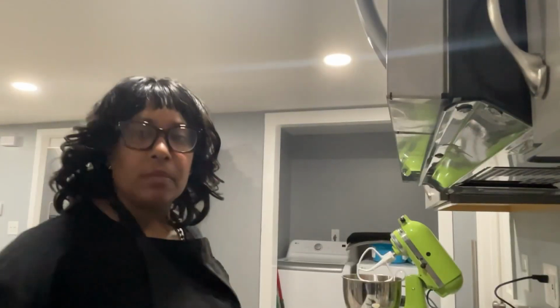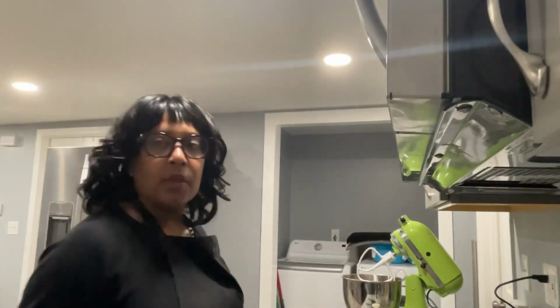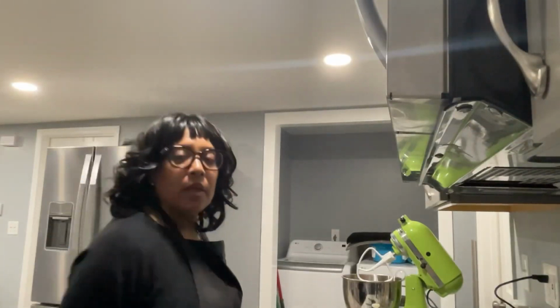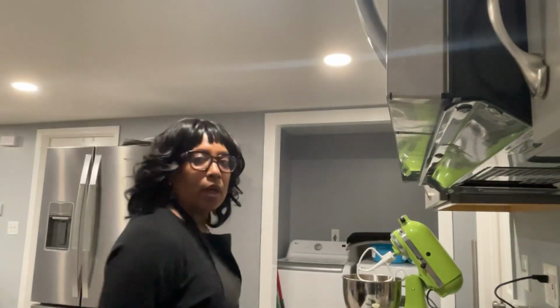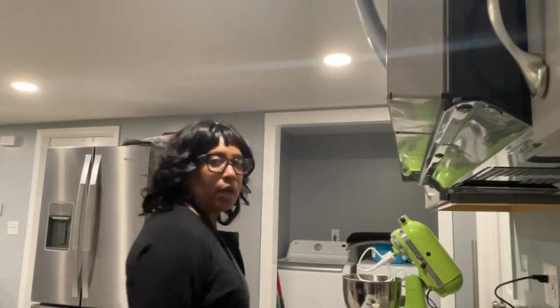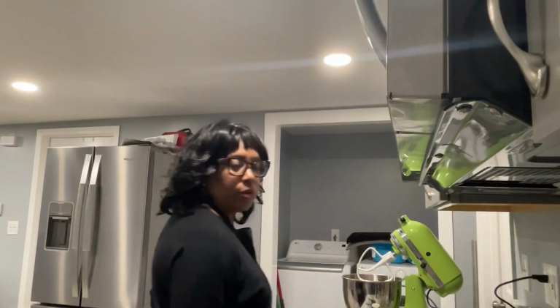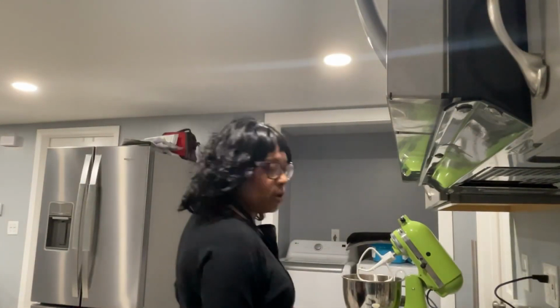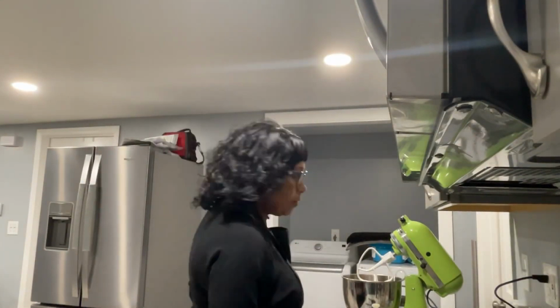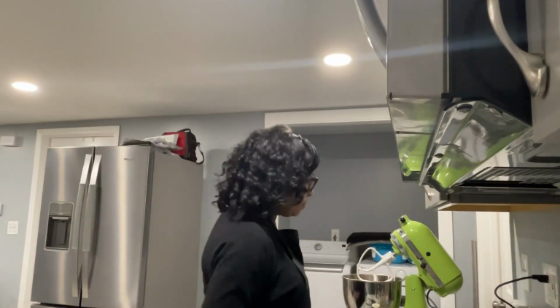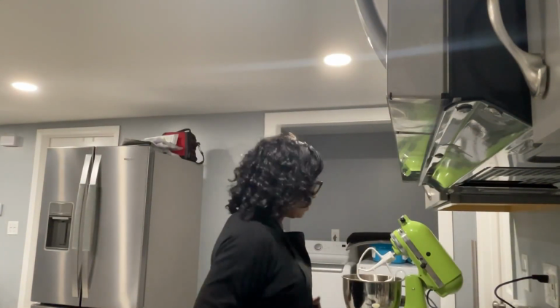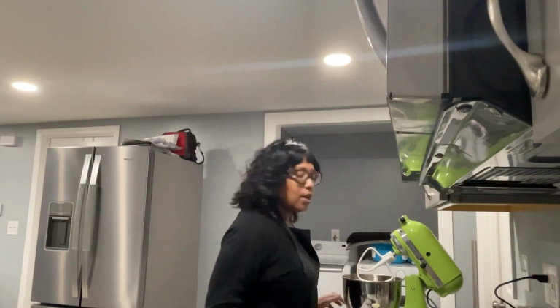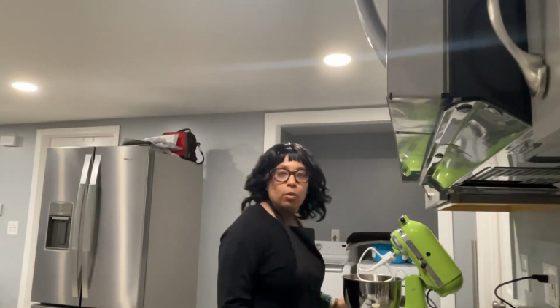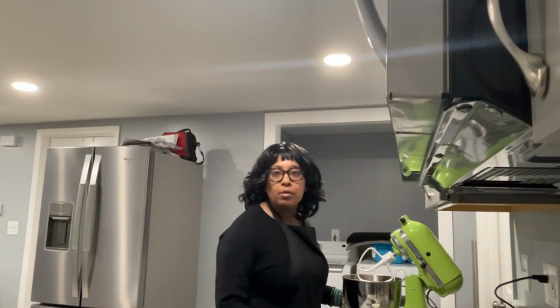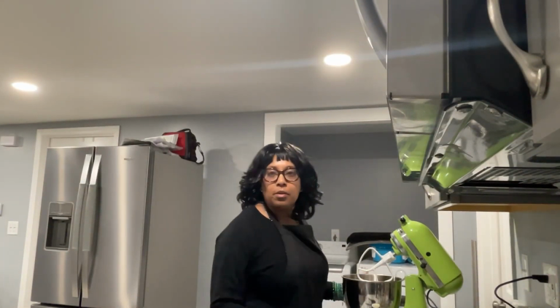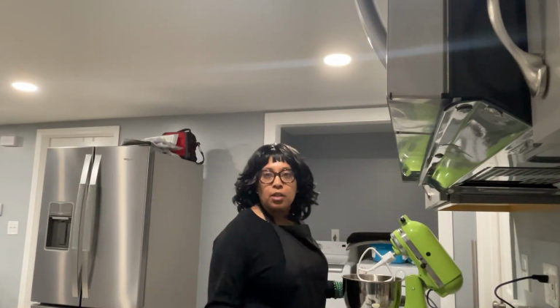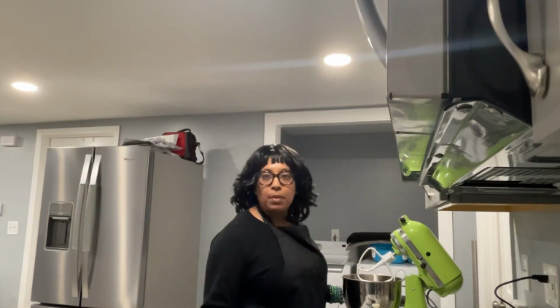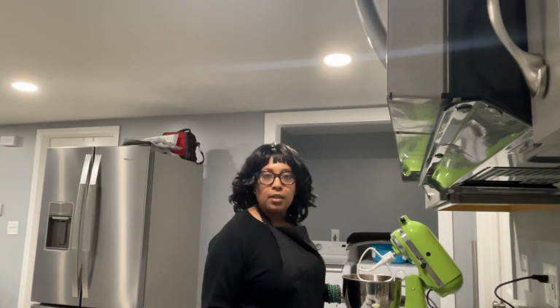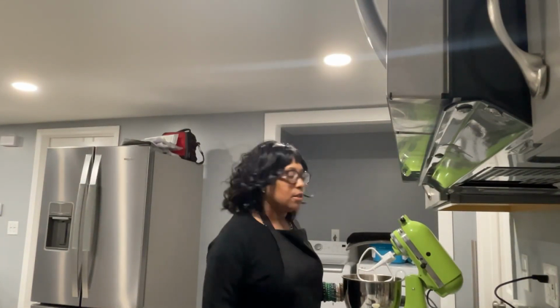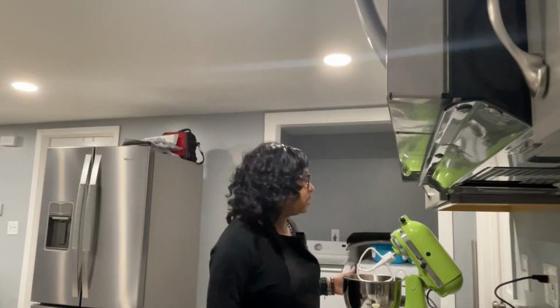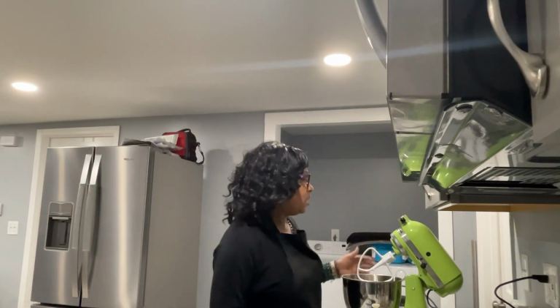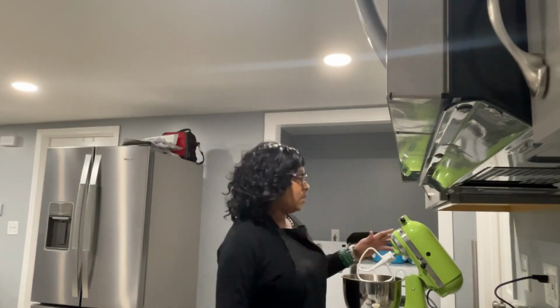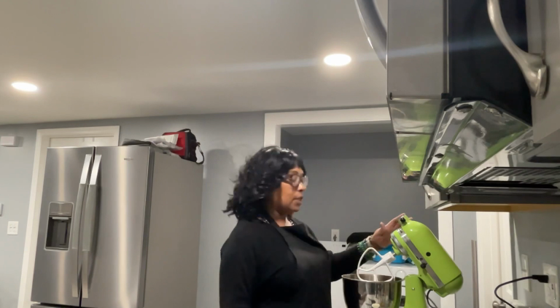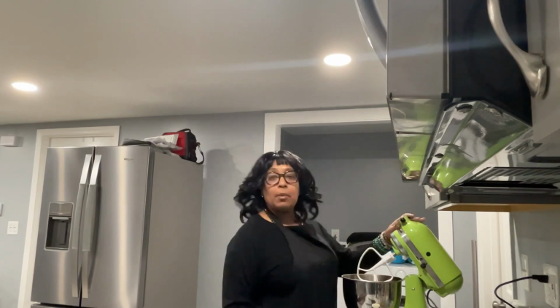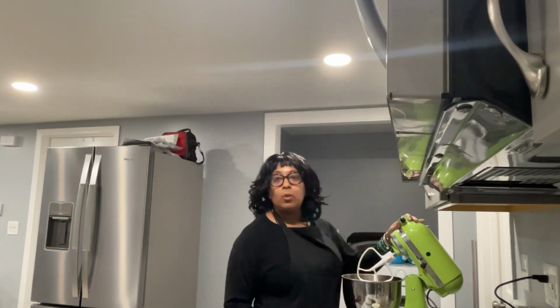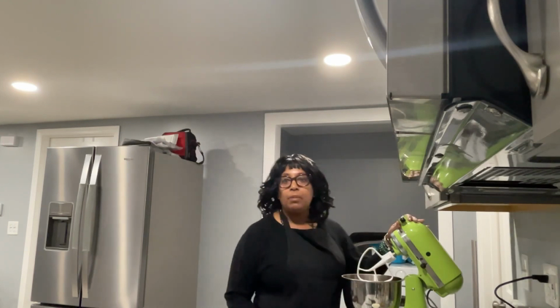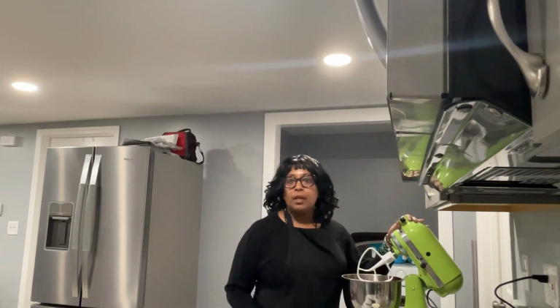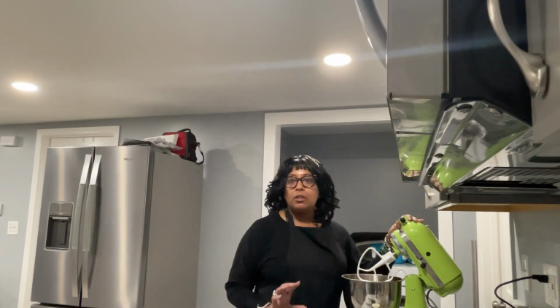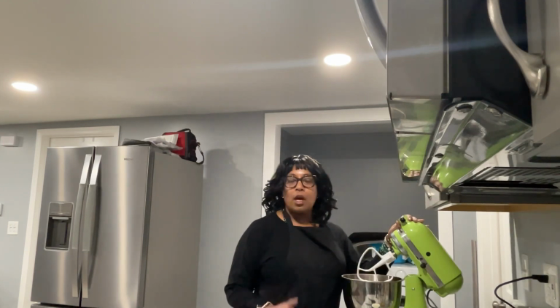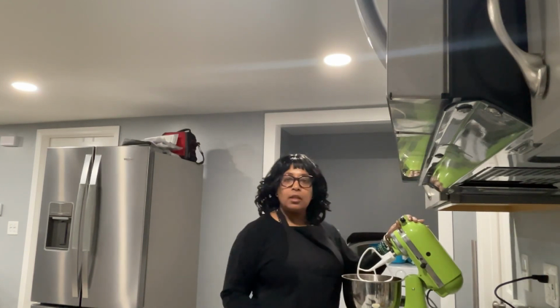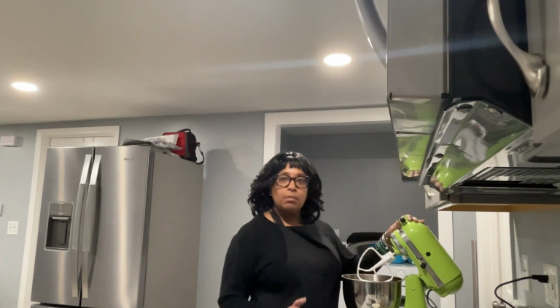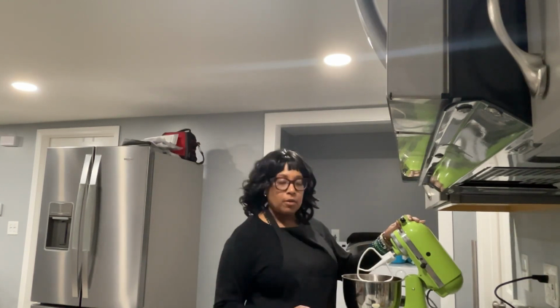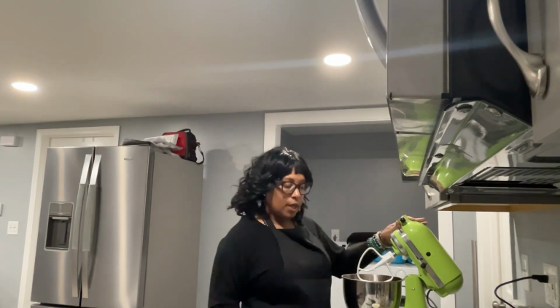Hello everyone. Welcome to MySpace. Today I'm going to bake a chocolate pound cake.